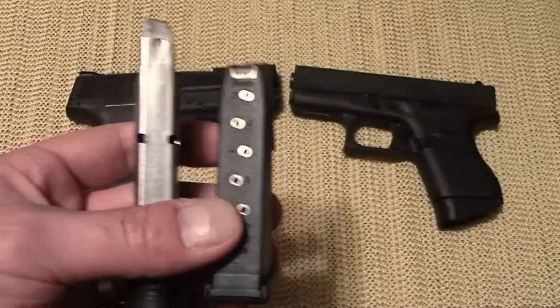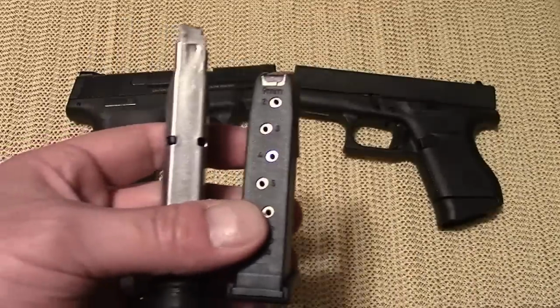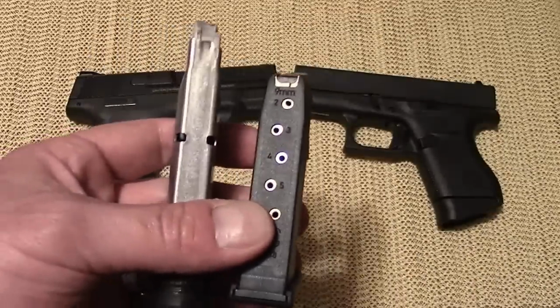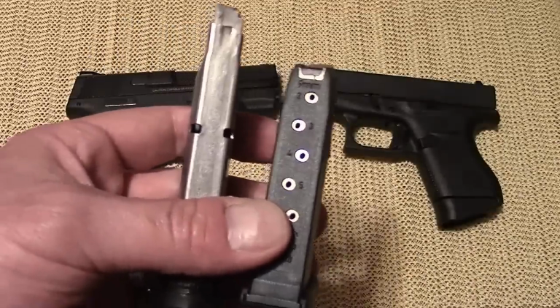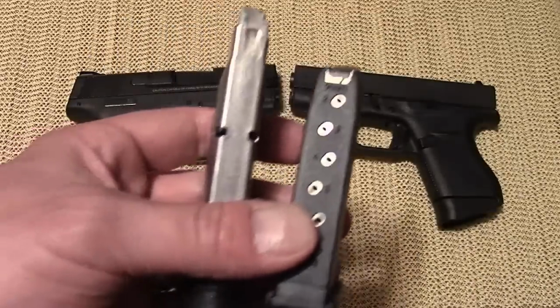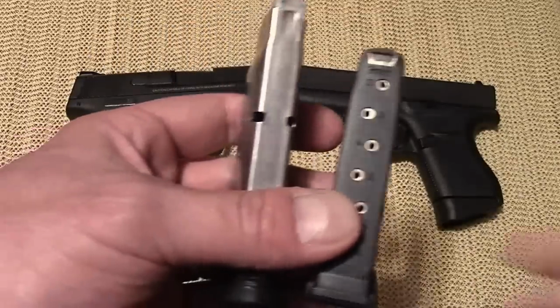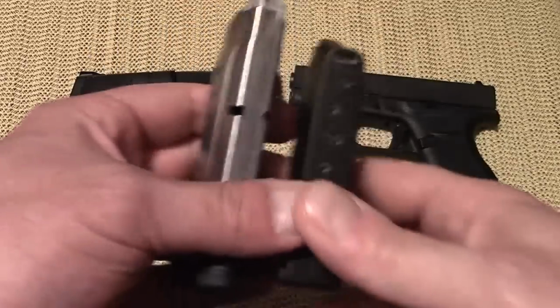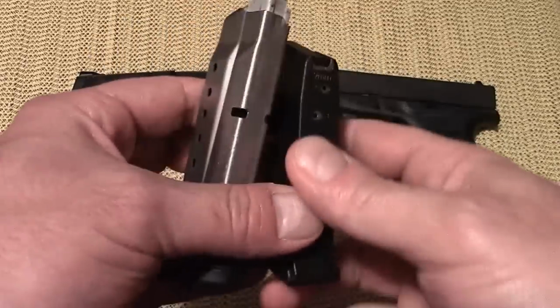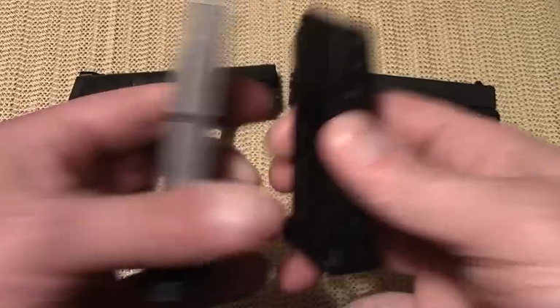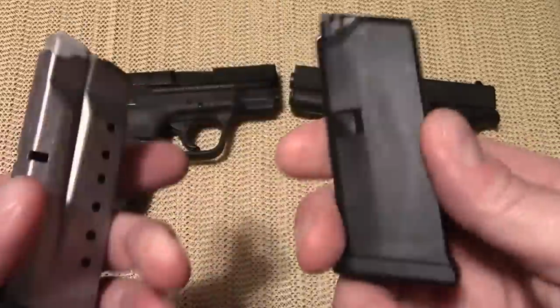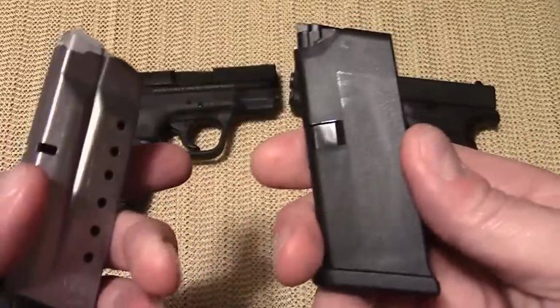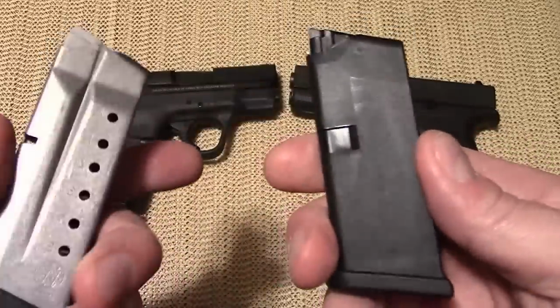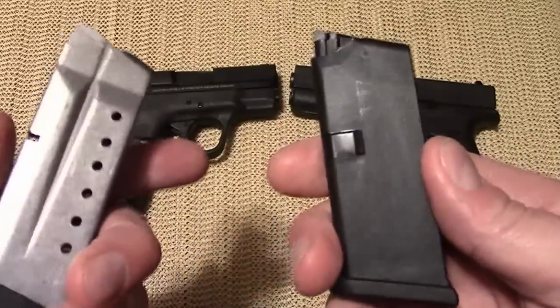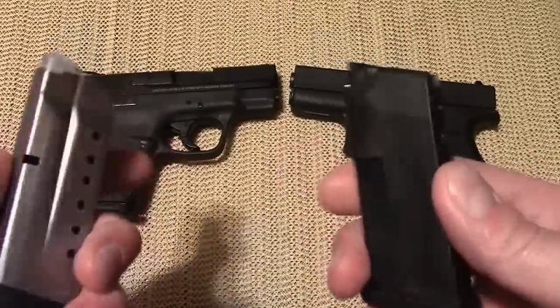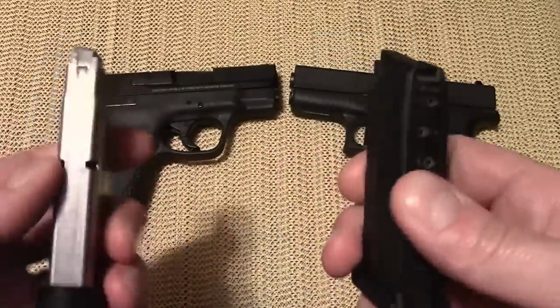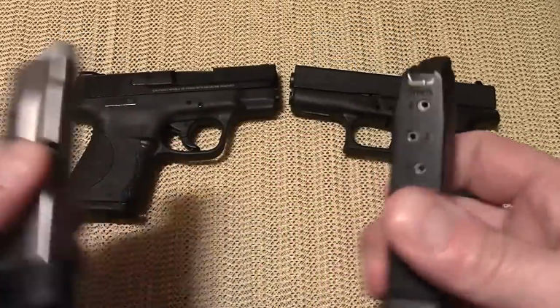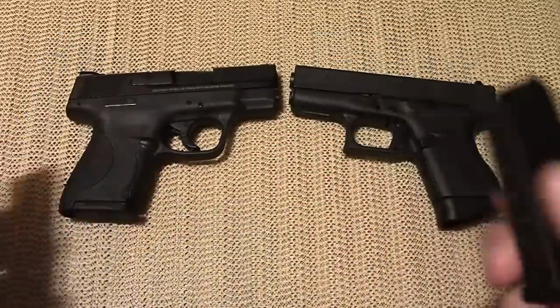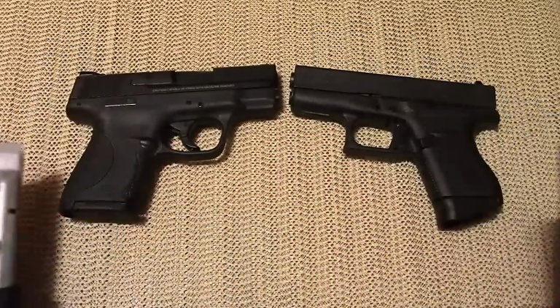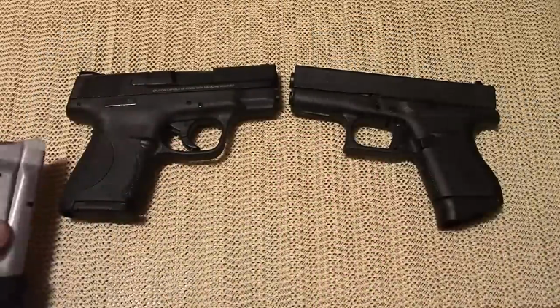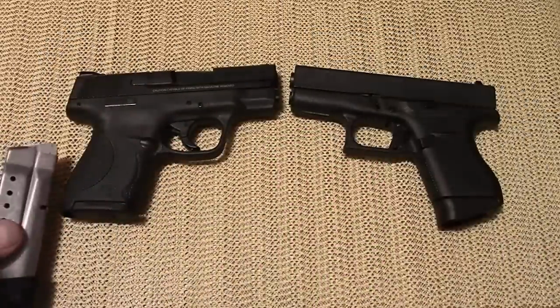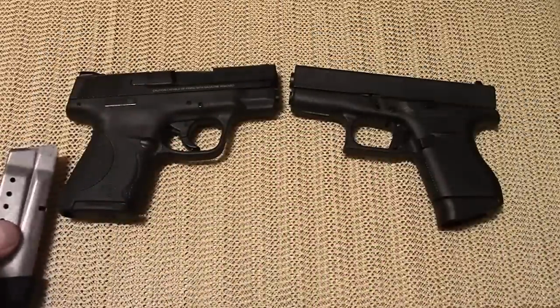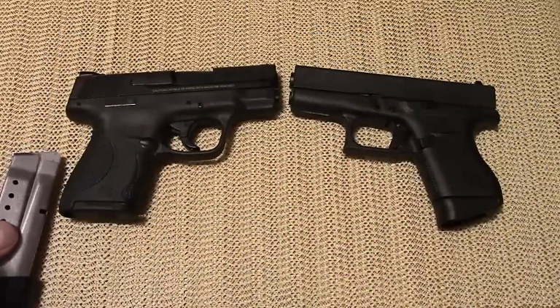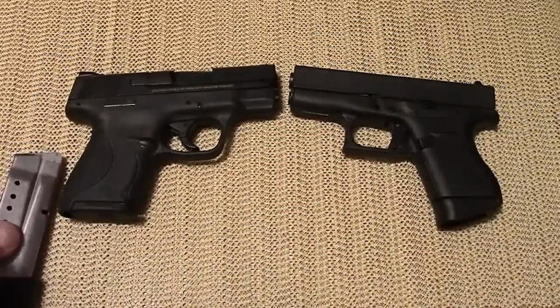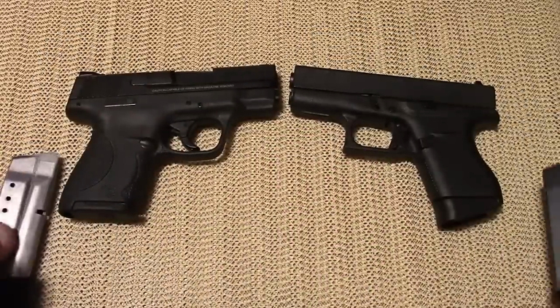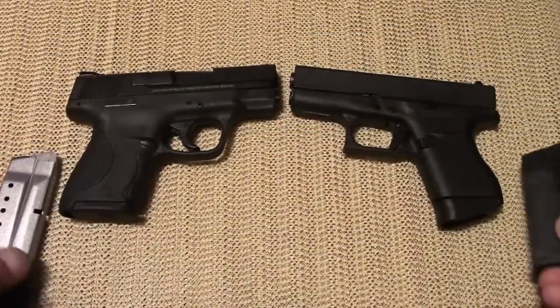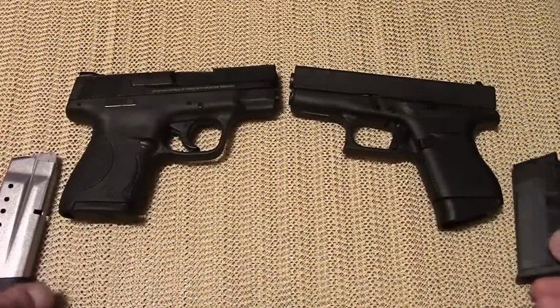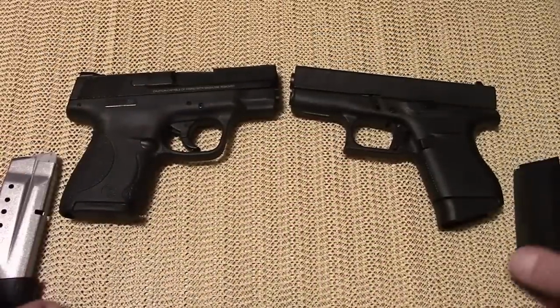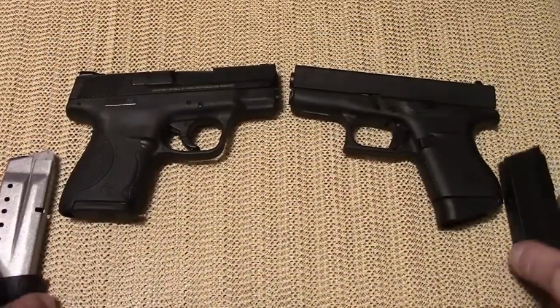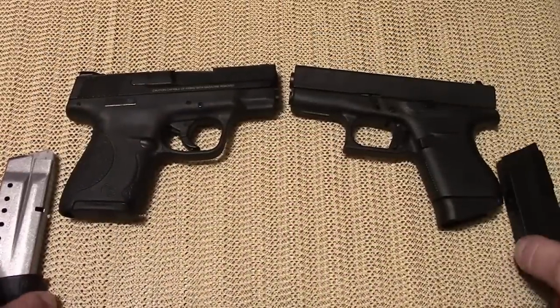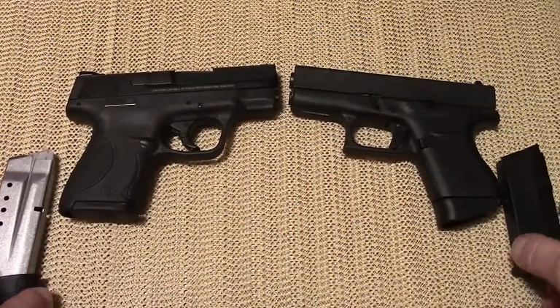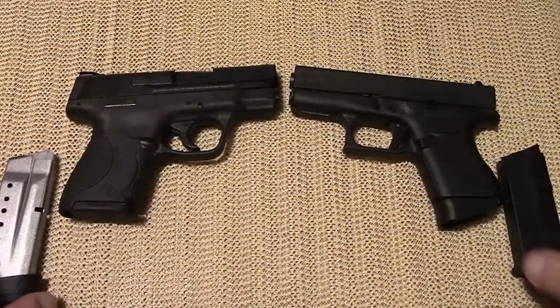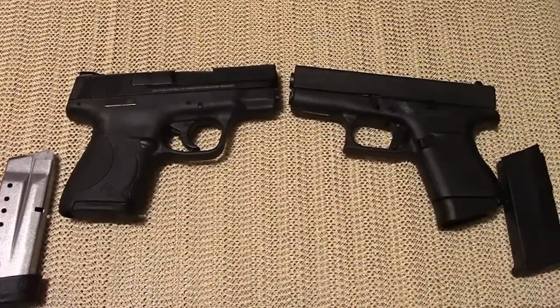So are these true single stacks? No, they're staggered stacks. Does that make a difference? Not at all, but it is worth pointing out.